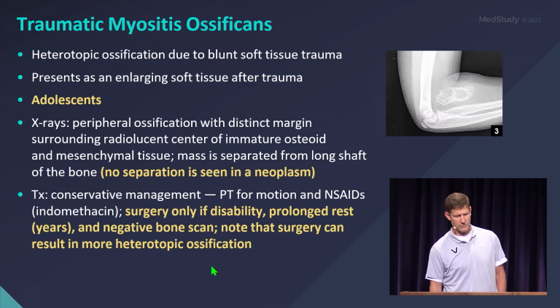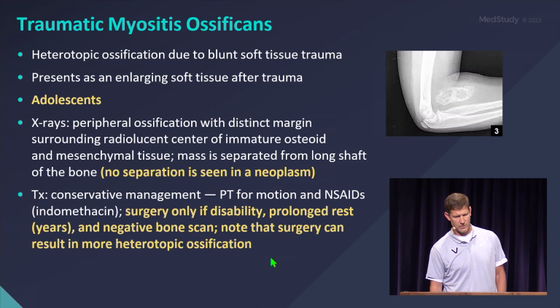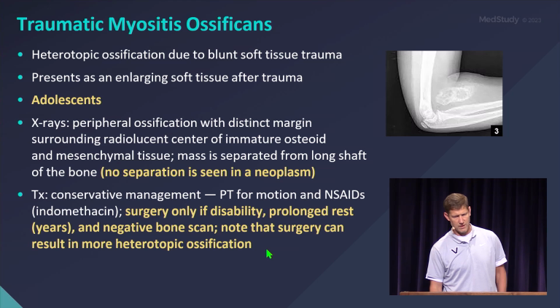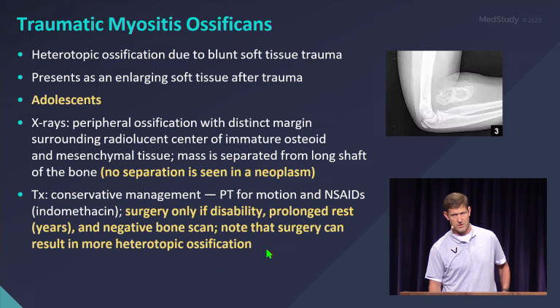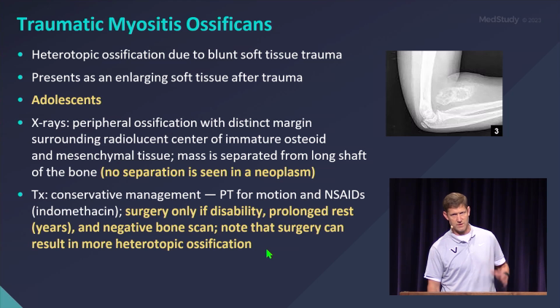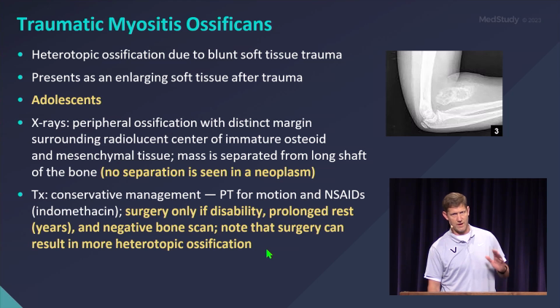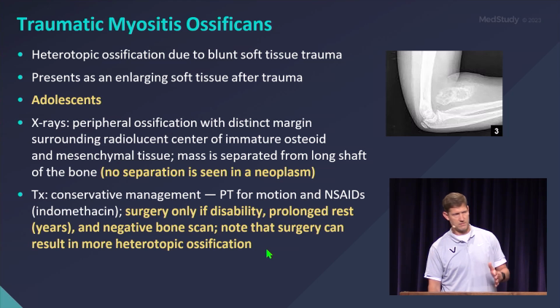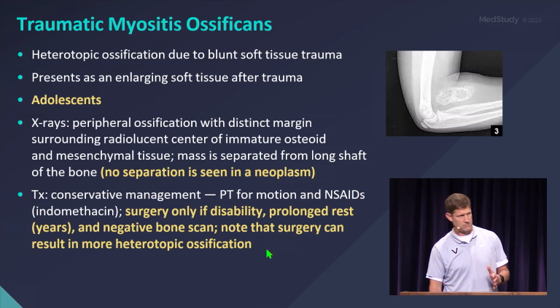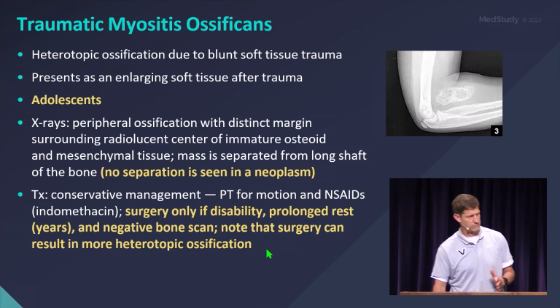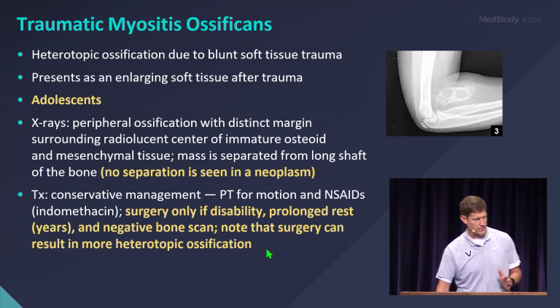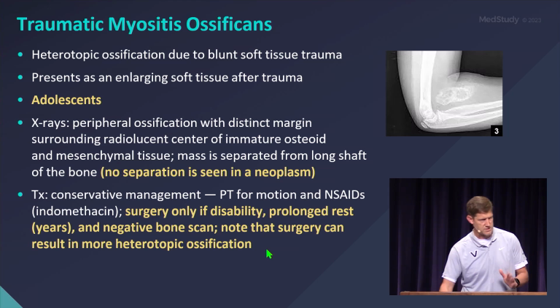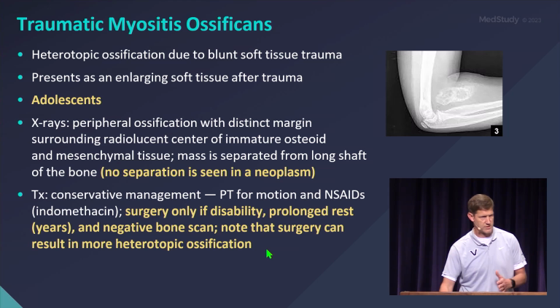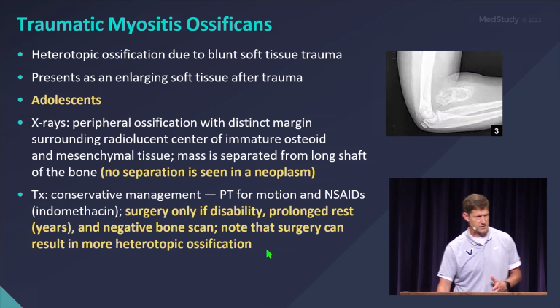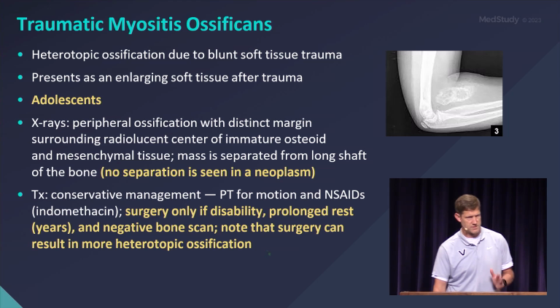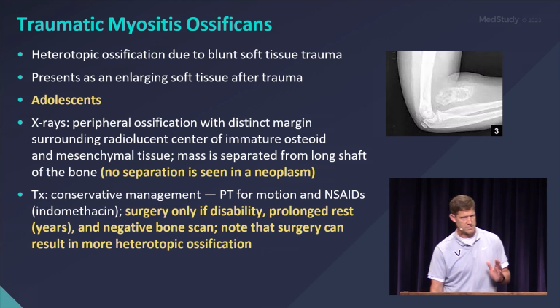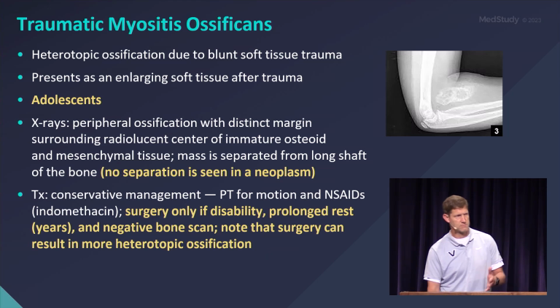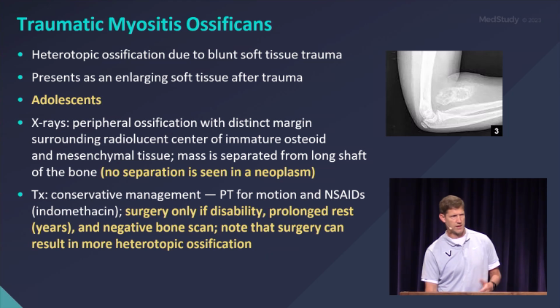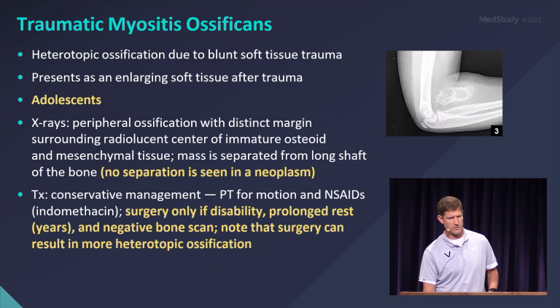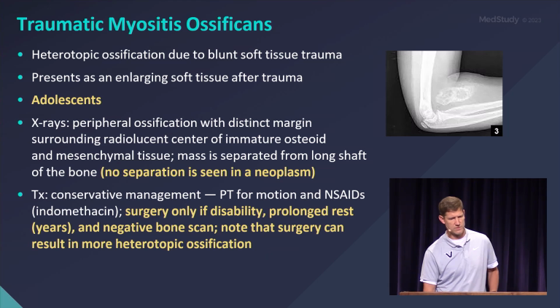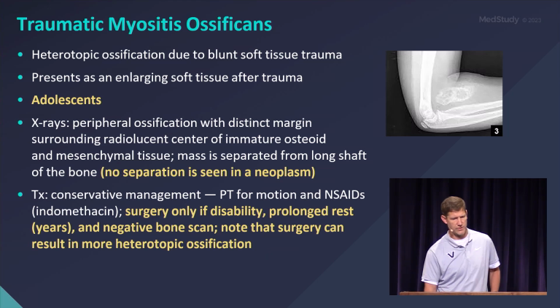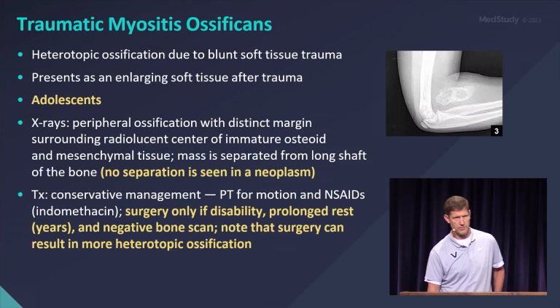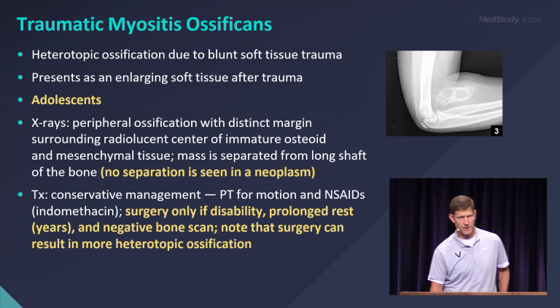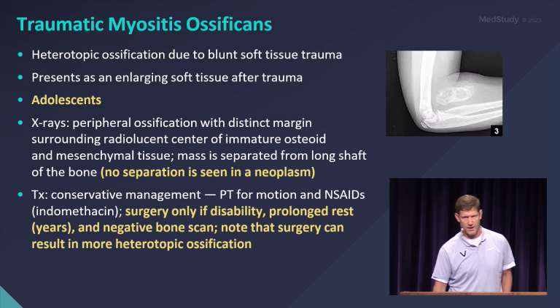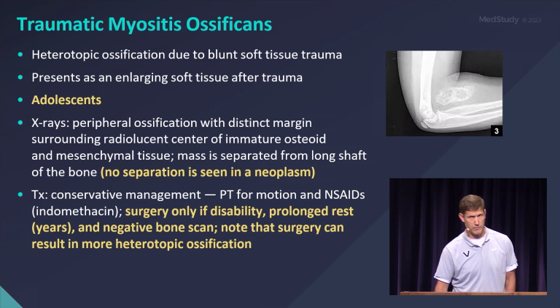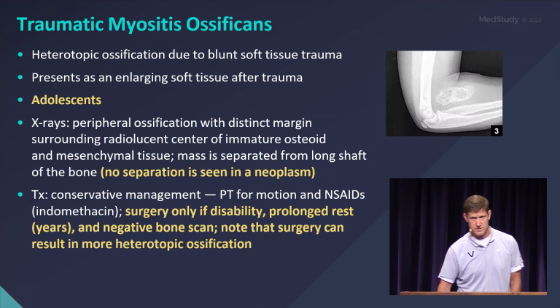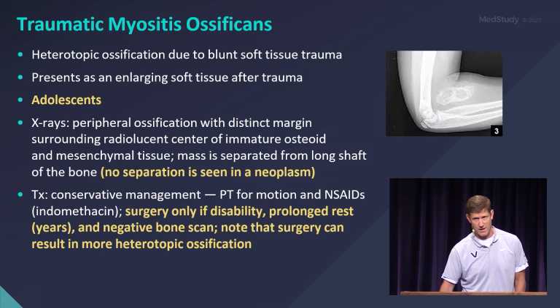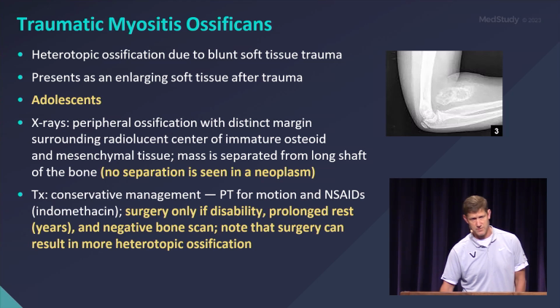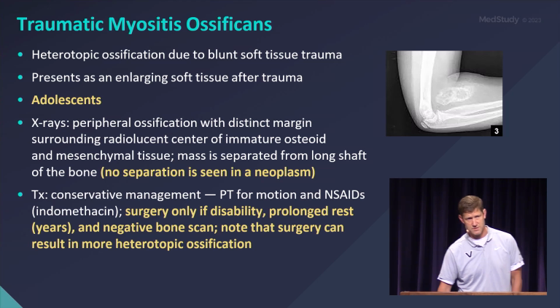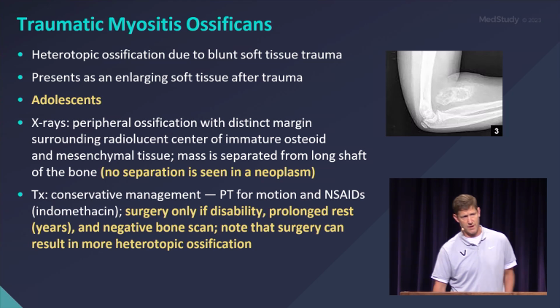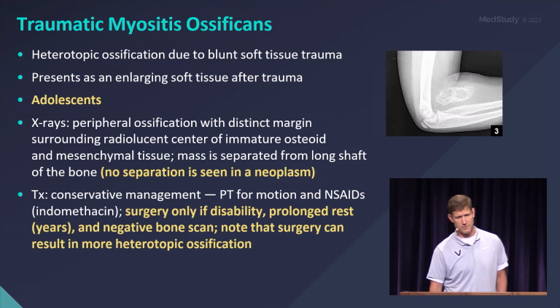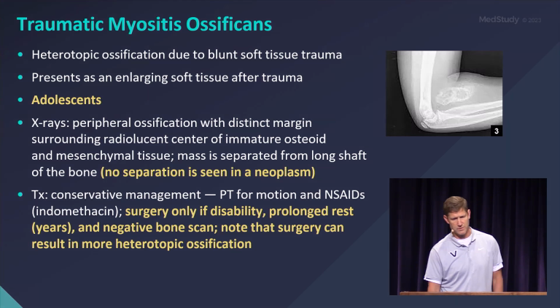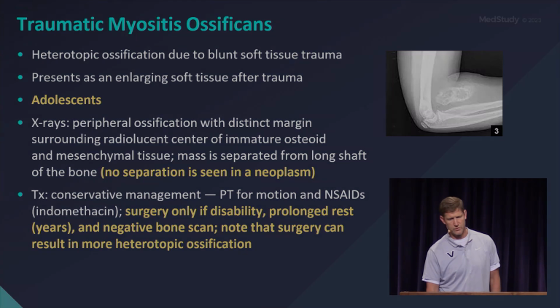Again, these are not a rush to surgery. Get them into physical therapy, and most of the time these do not have to be removed.